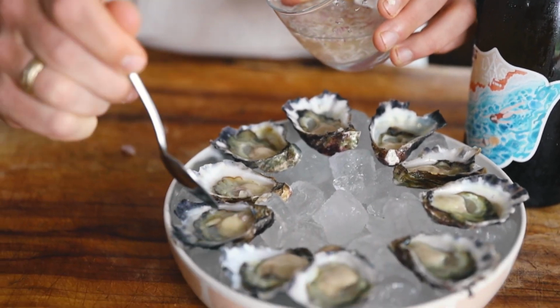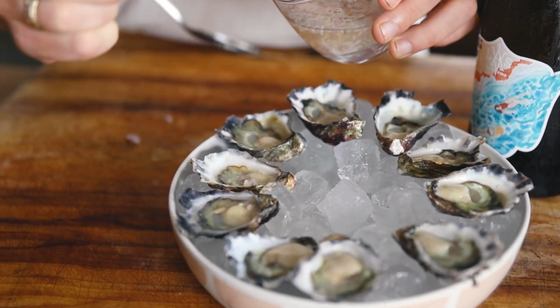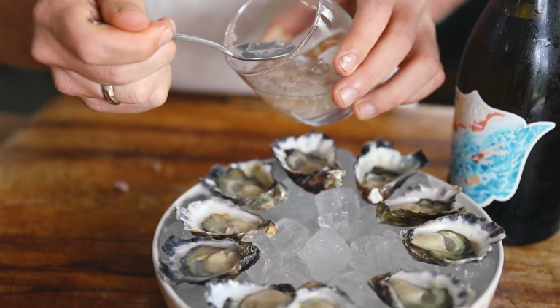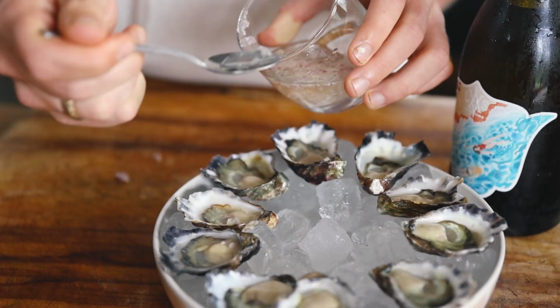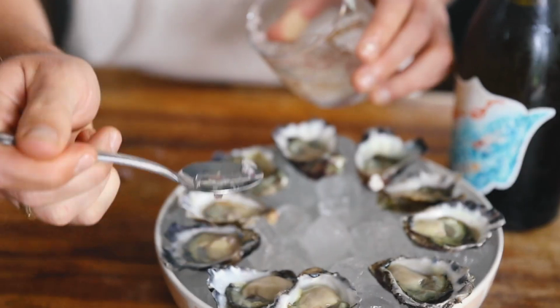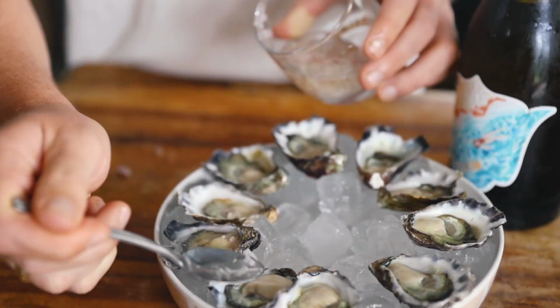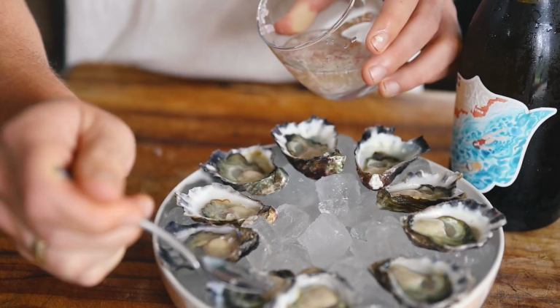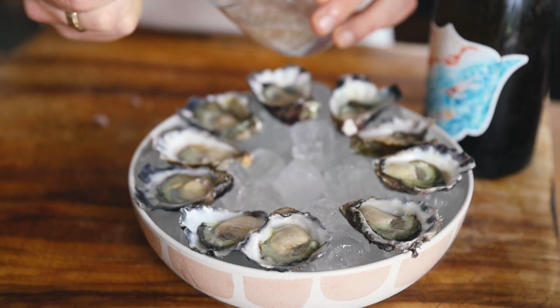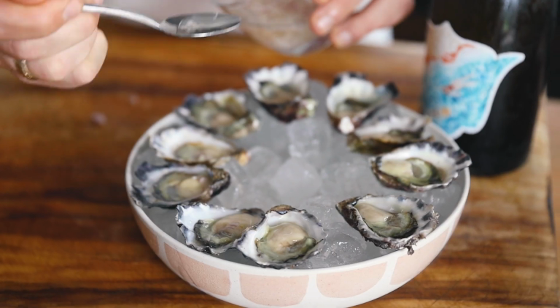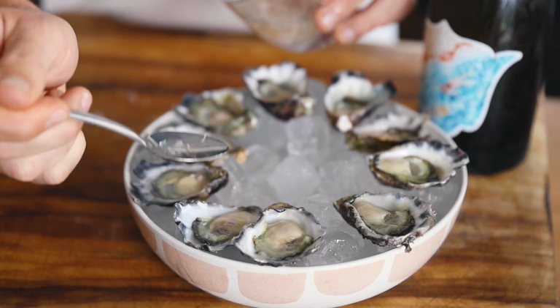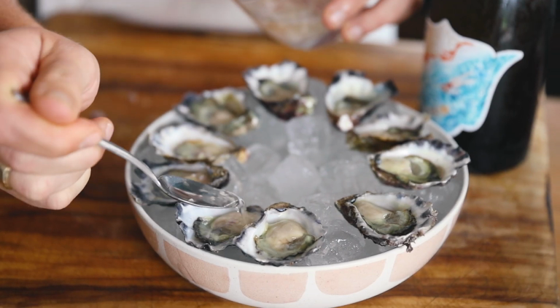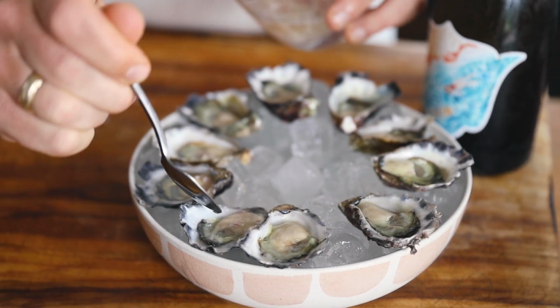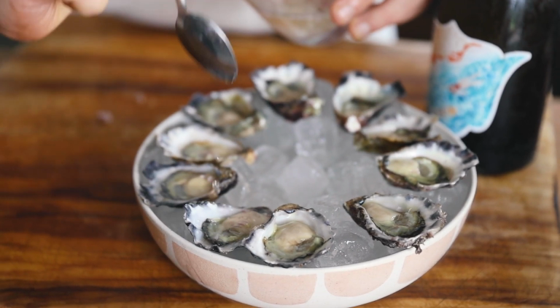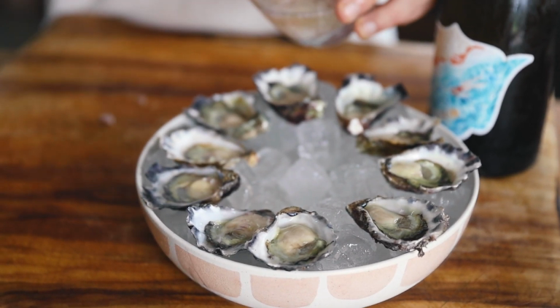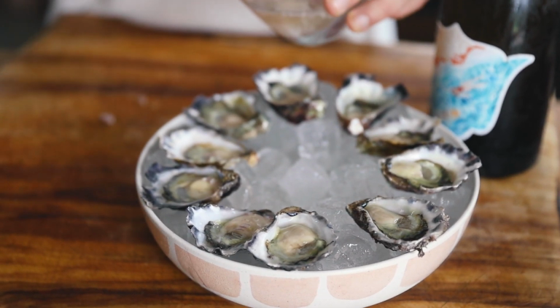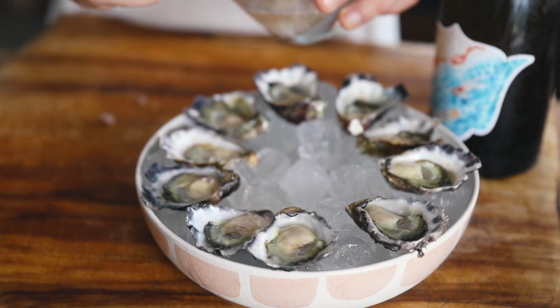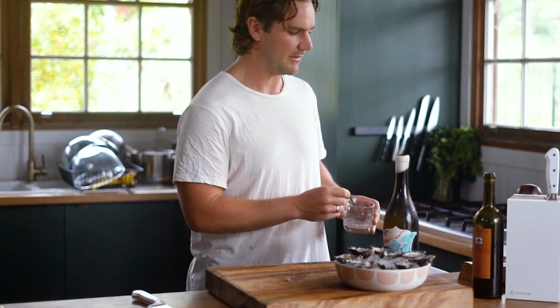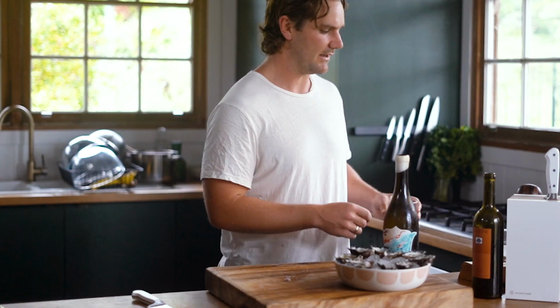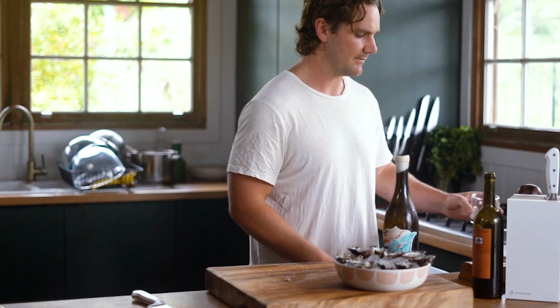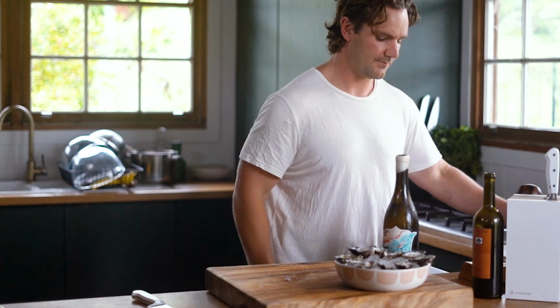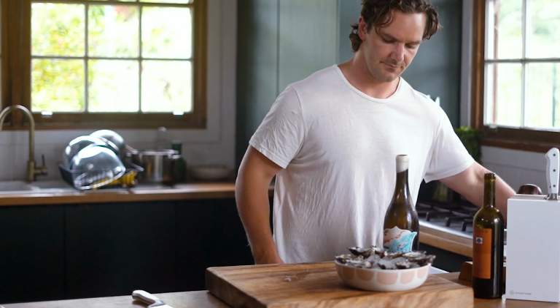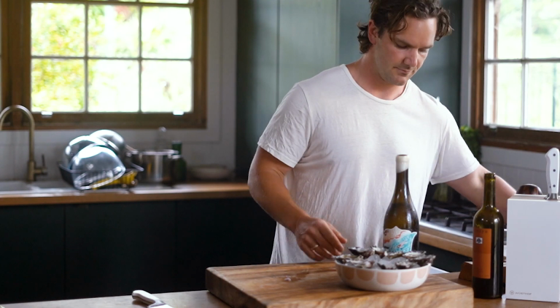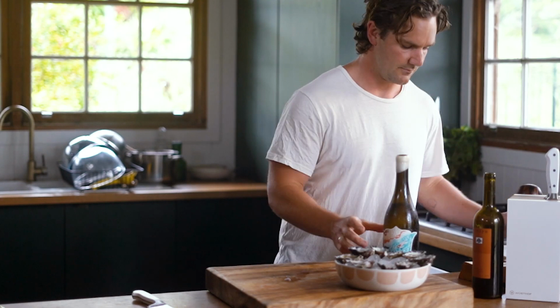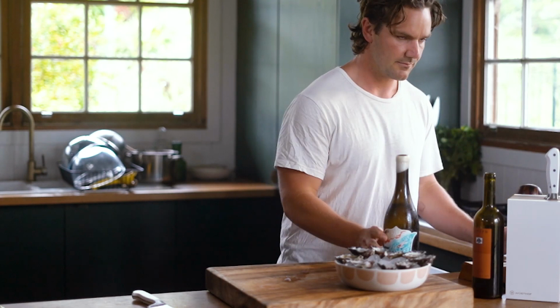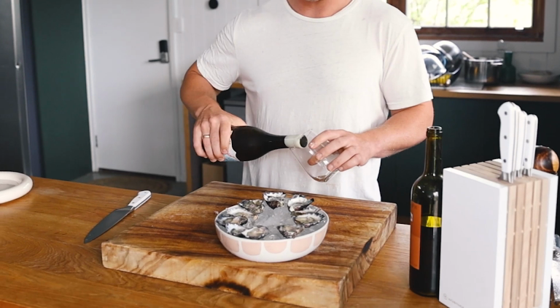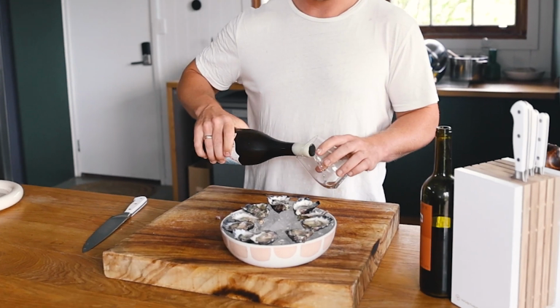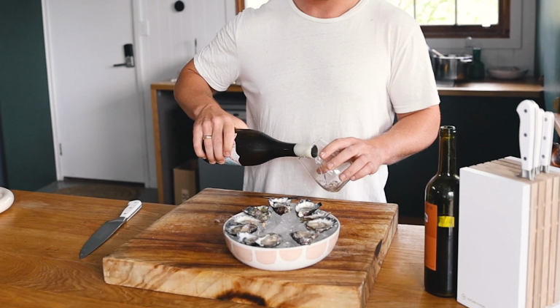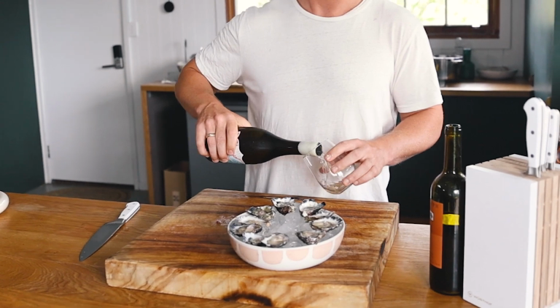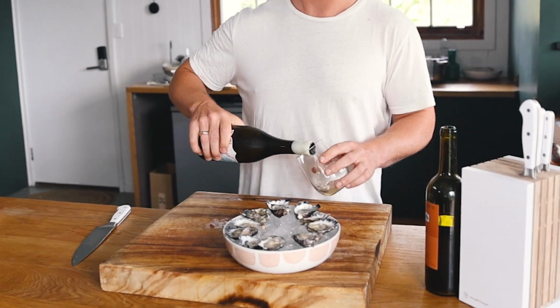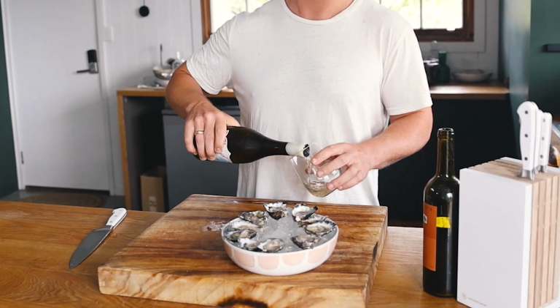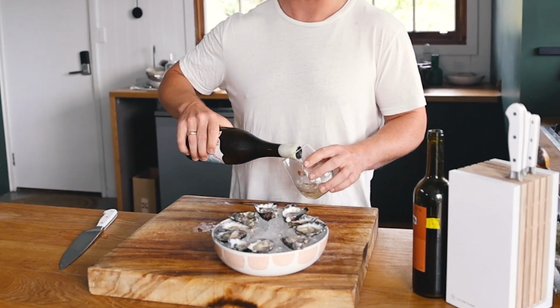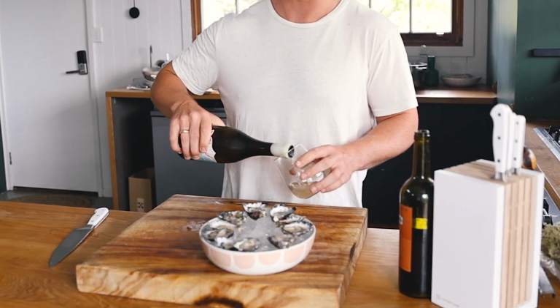You can also just whack it in the middle of the table and let people dress their own oysters. Then pour yourself a glass of wine like that.